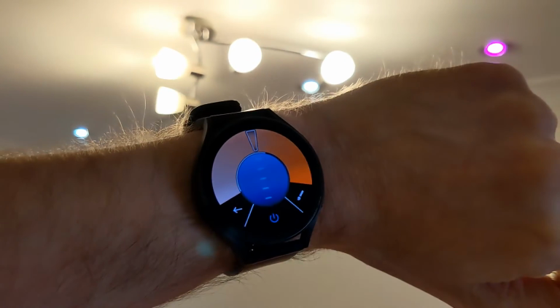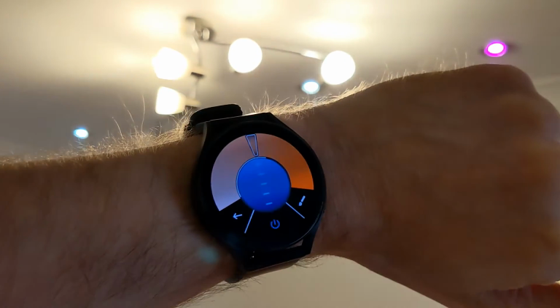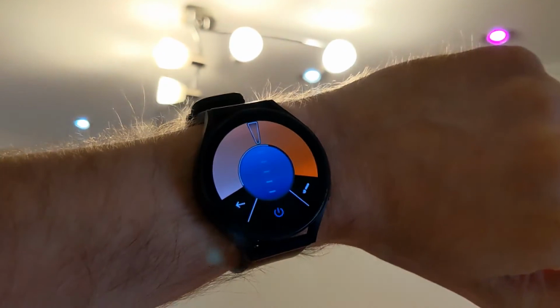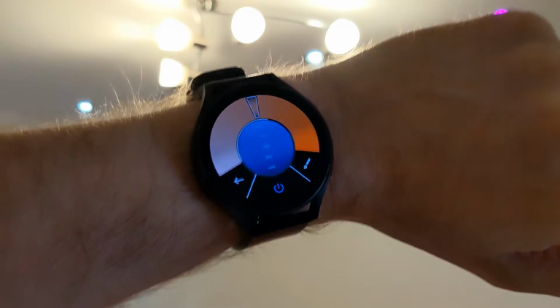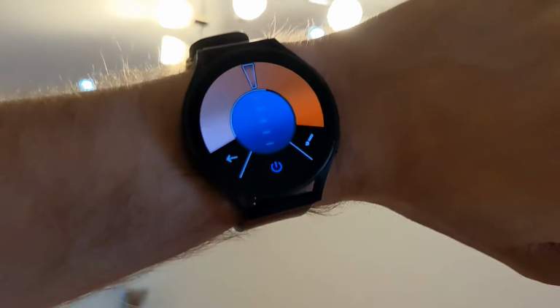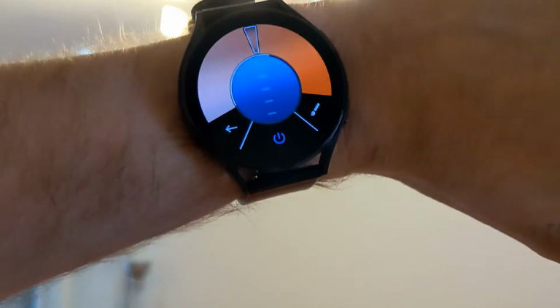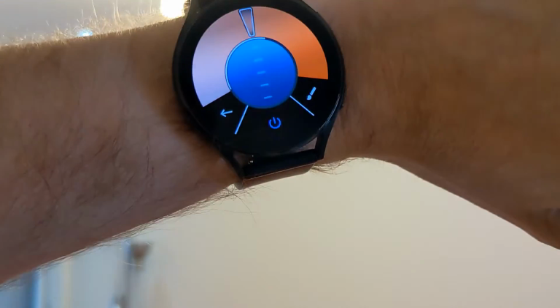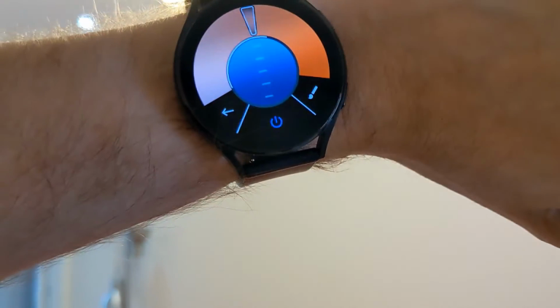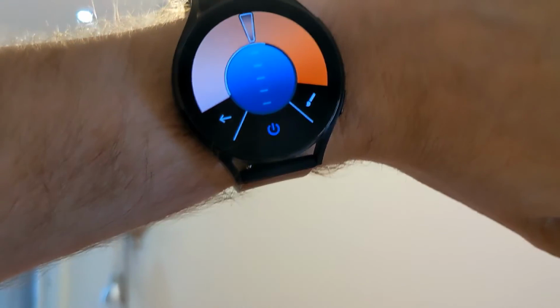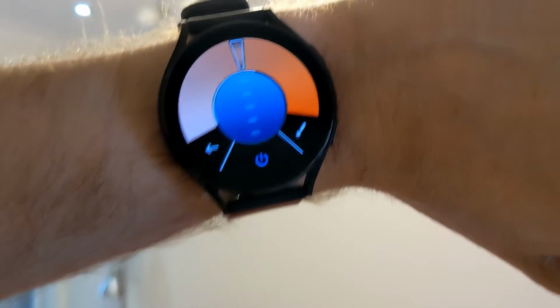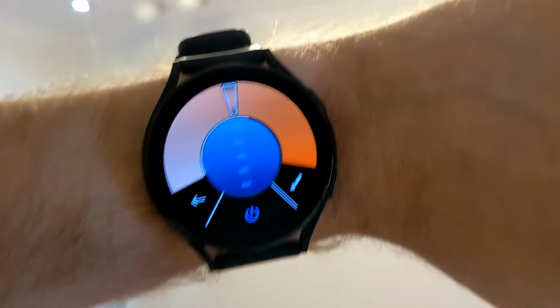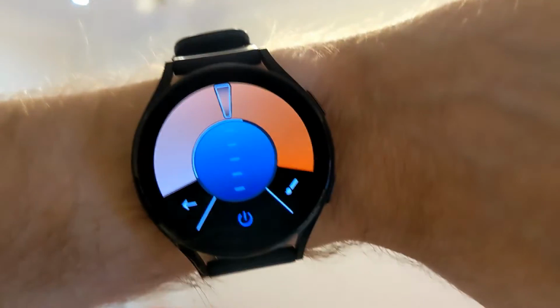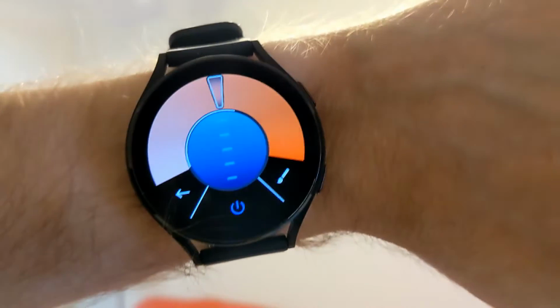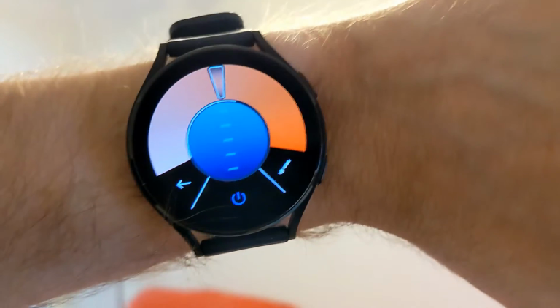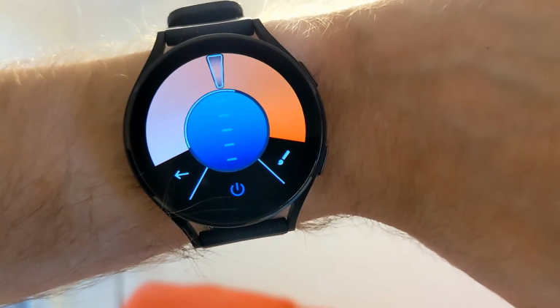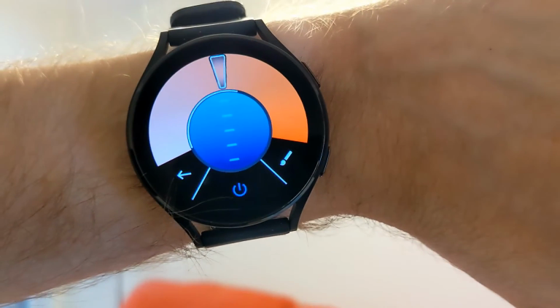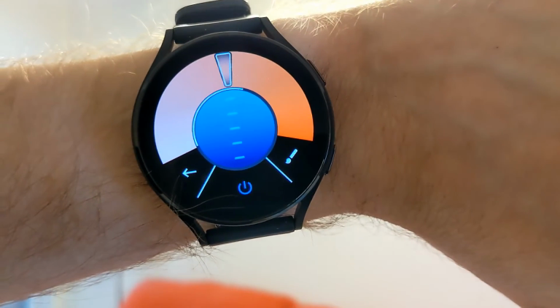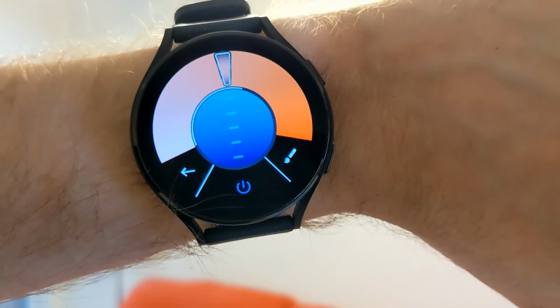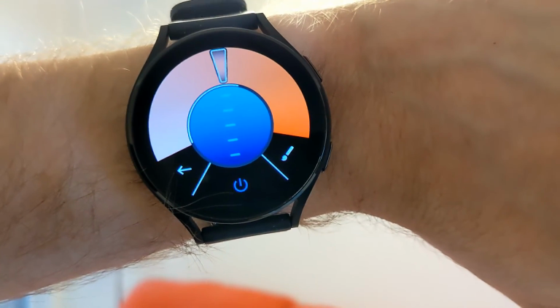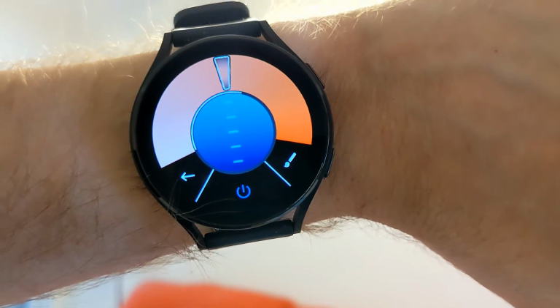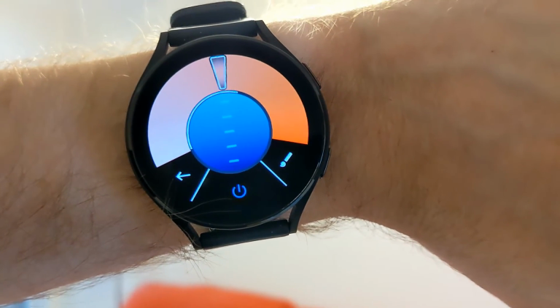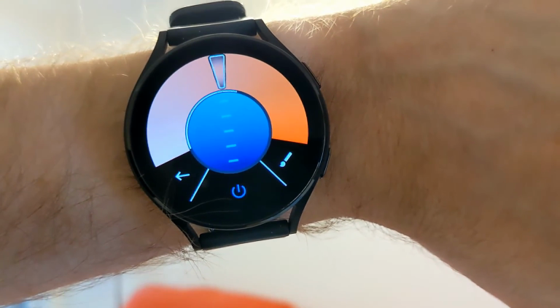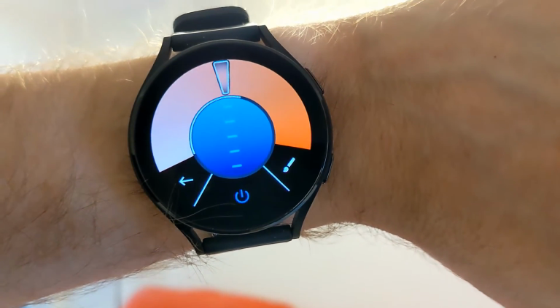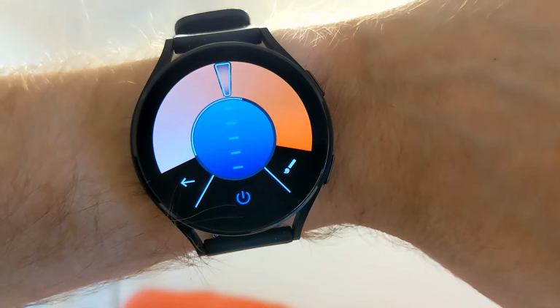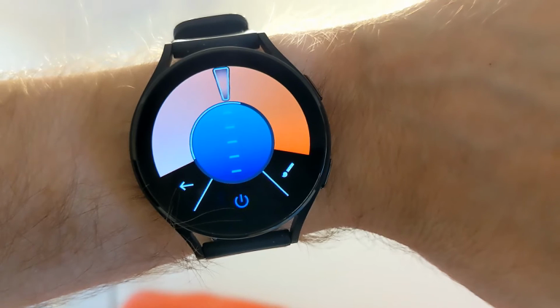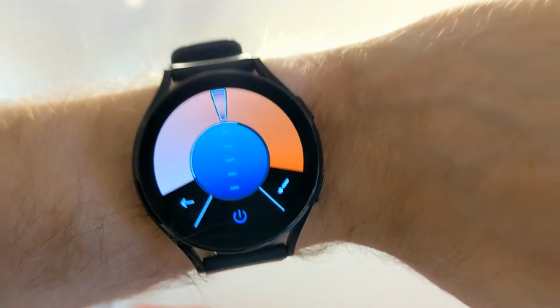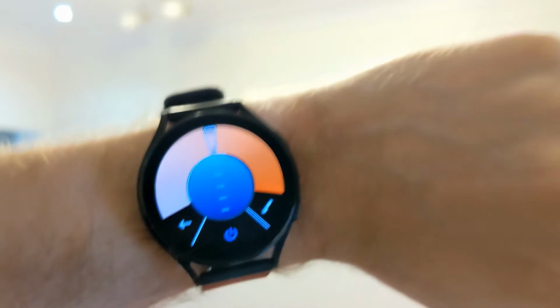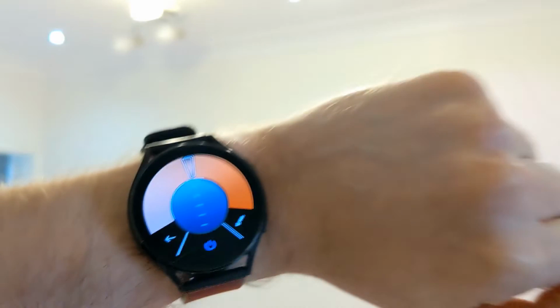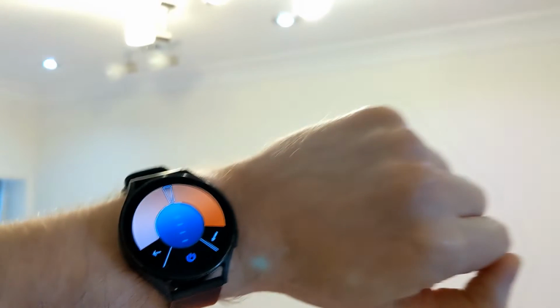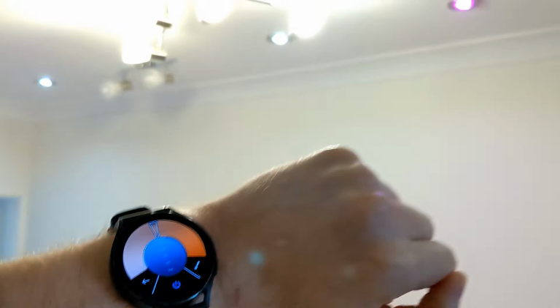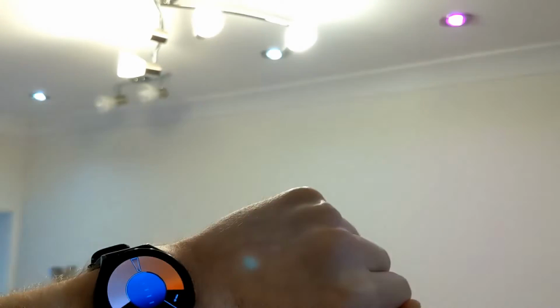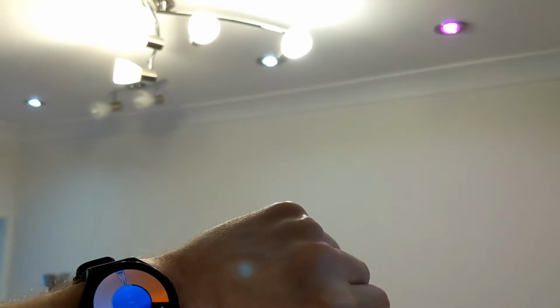Here's a way to control your Philips Hue lights from your Wear OS smartwatch.